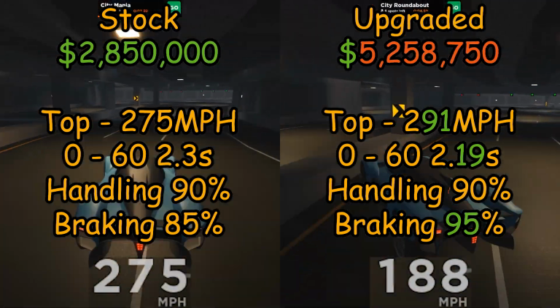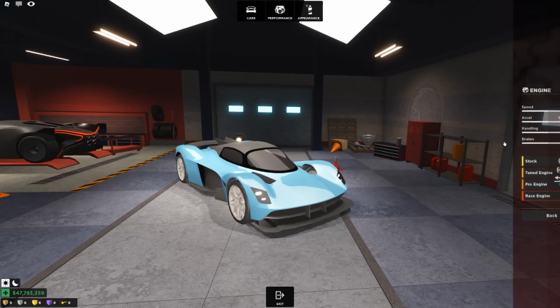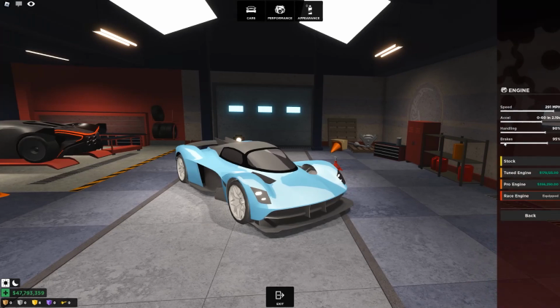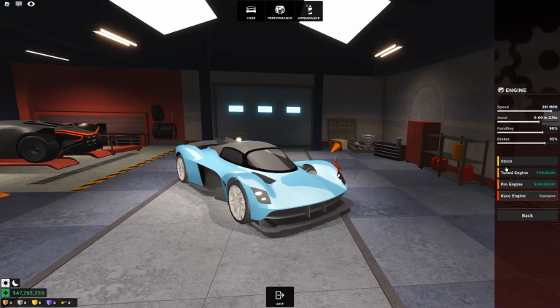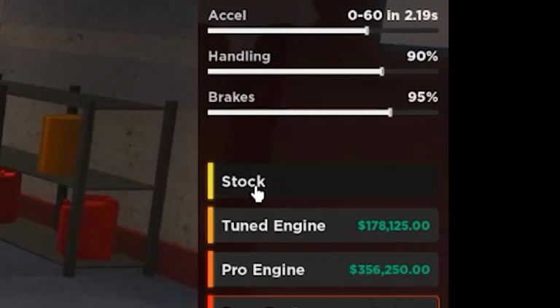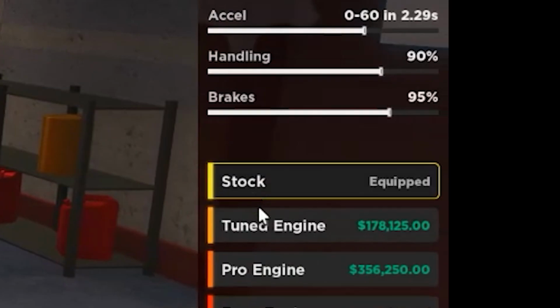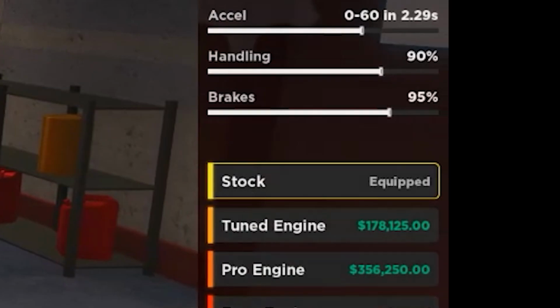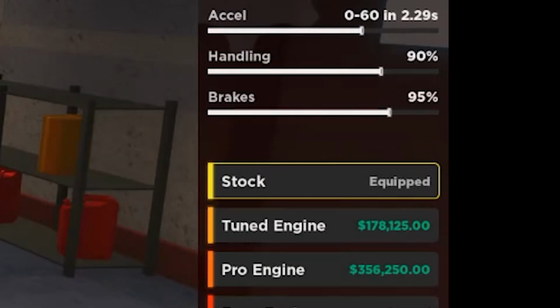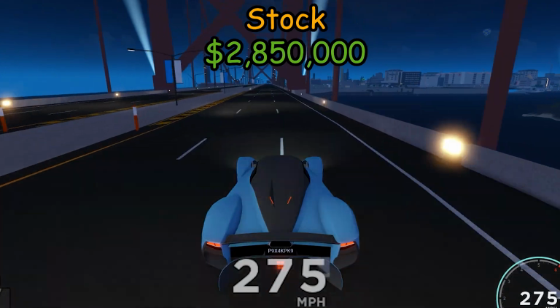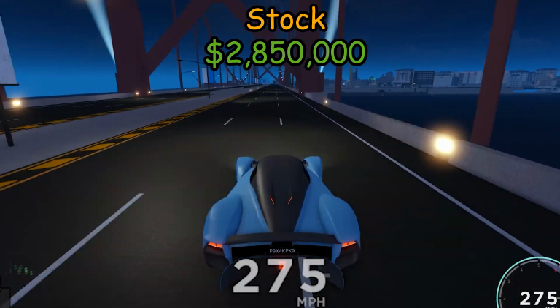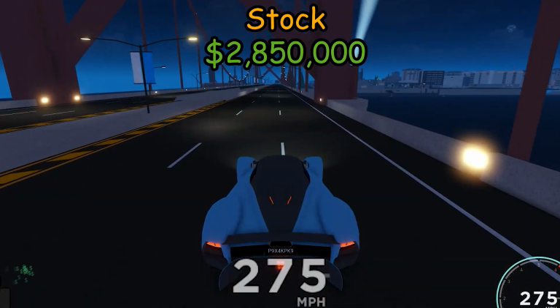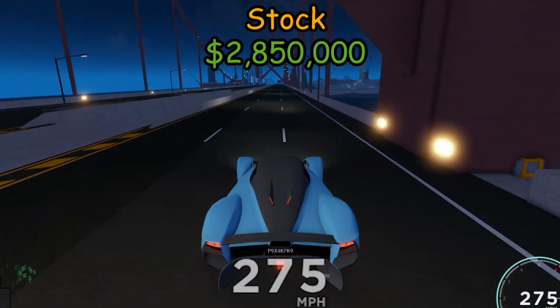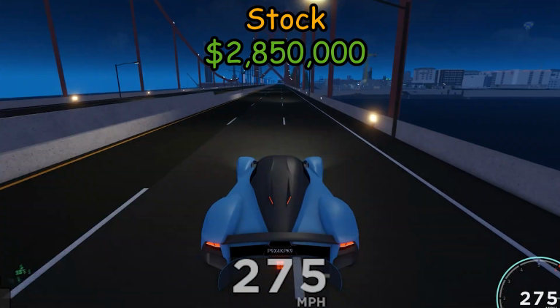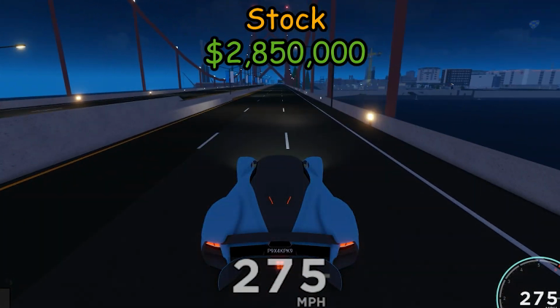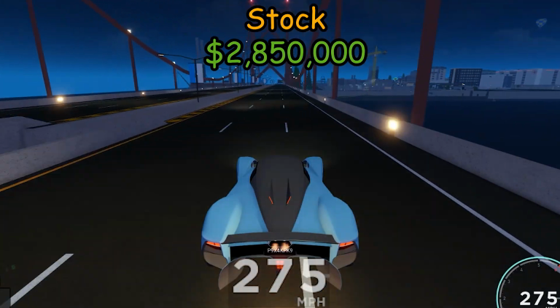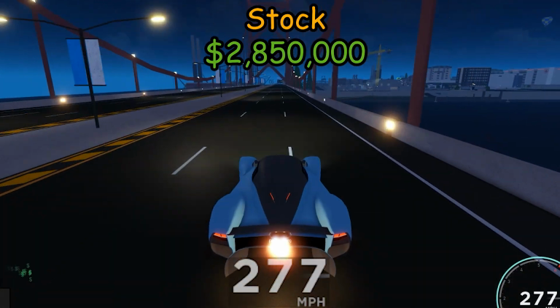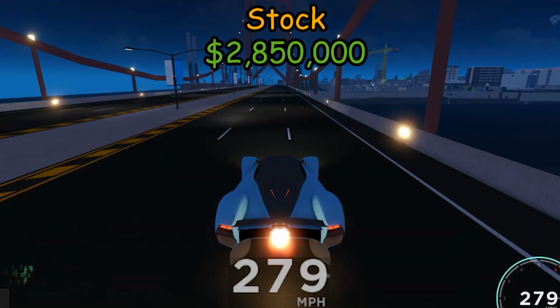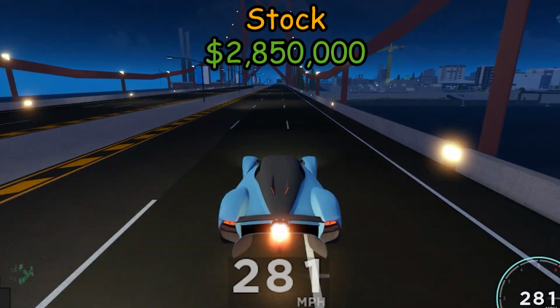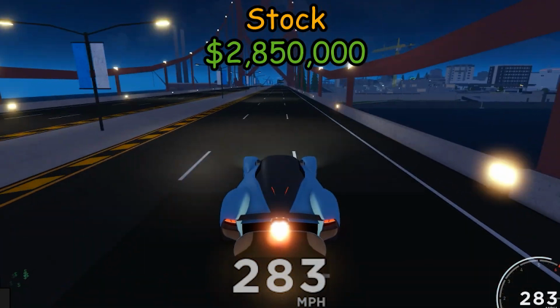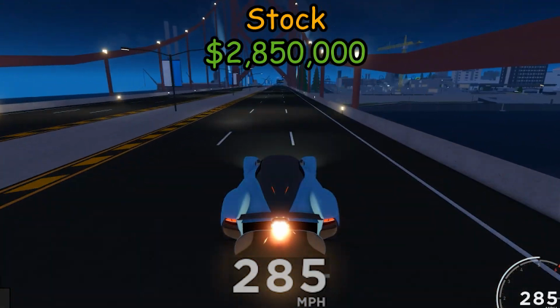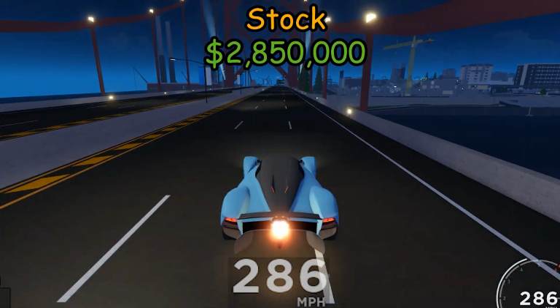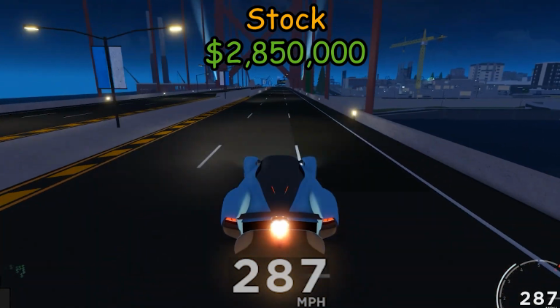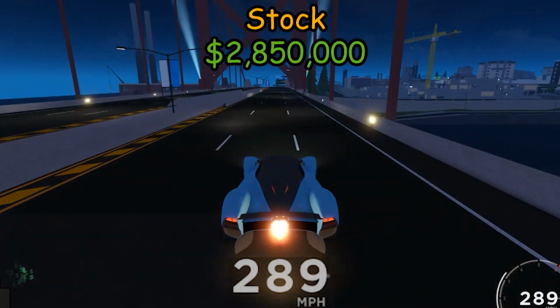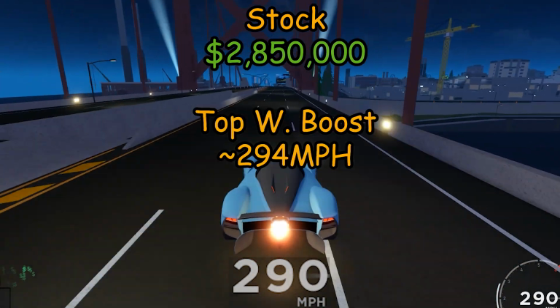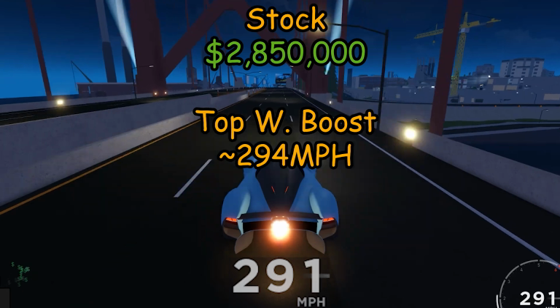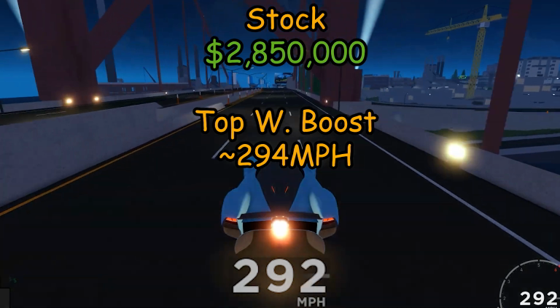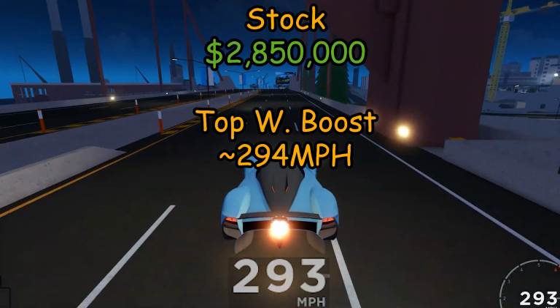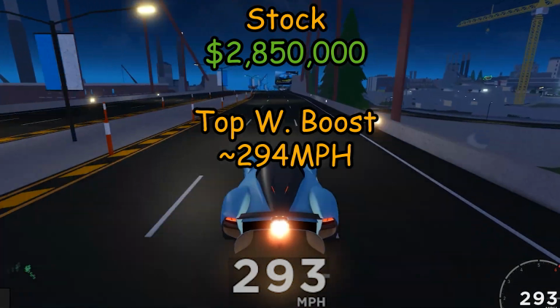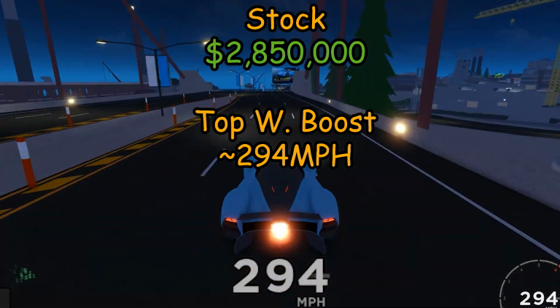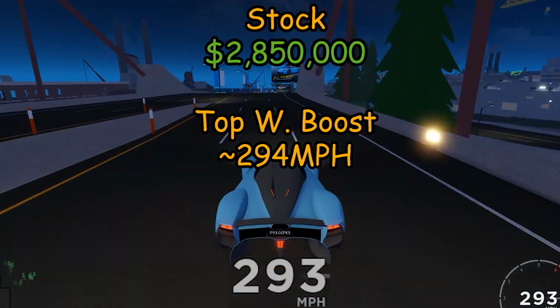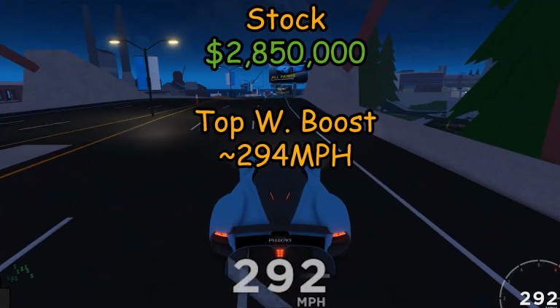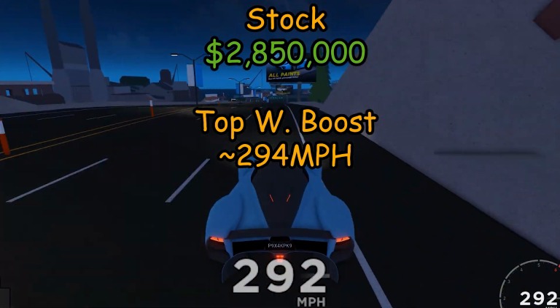Downgrade time. Top speed with boost — a stock Austin will reach speeds up to 294 miles per hour.